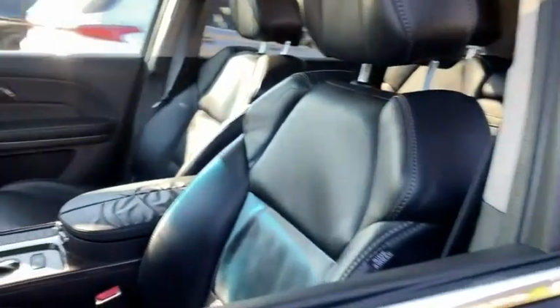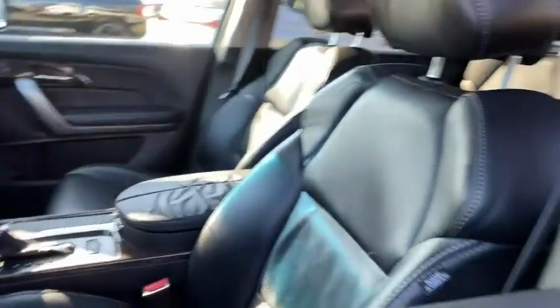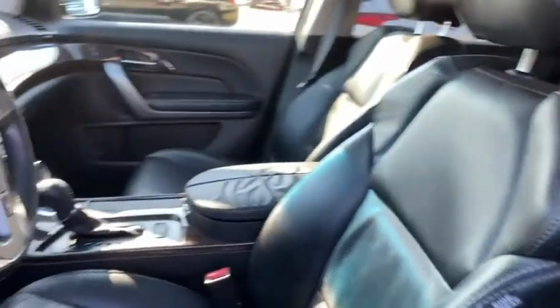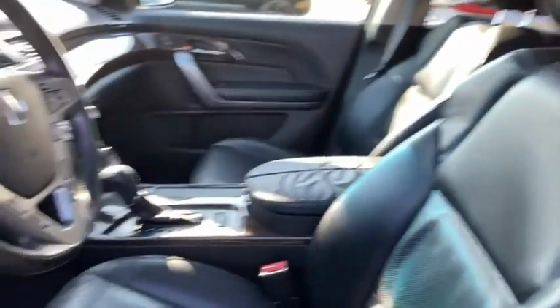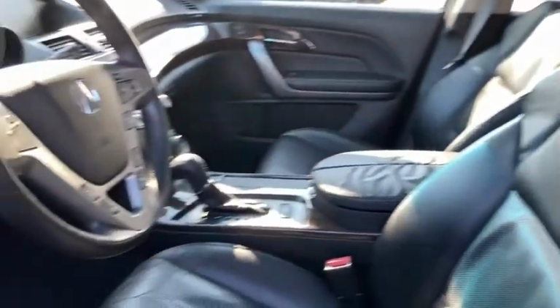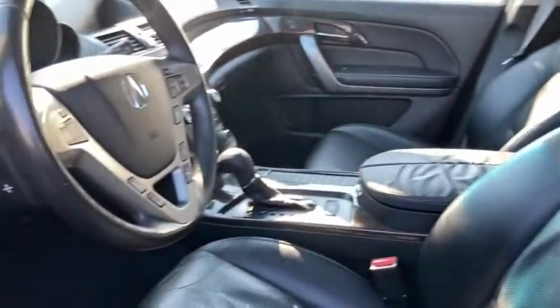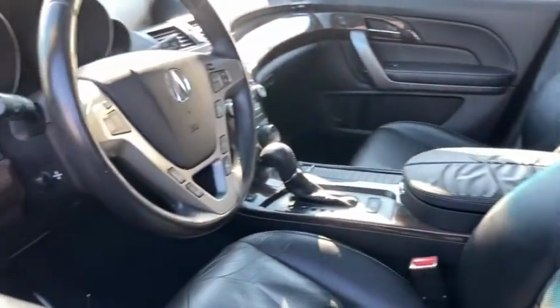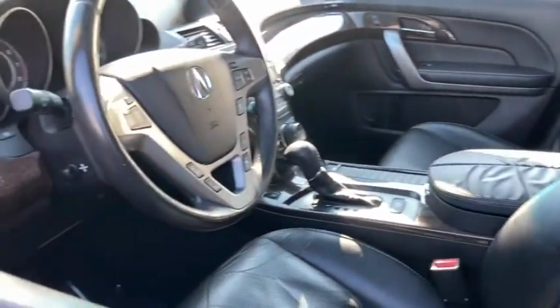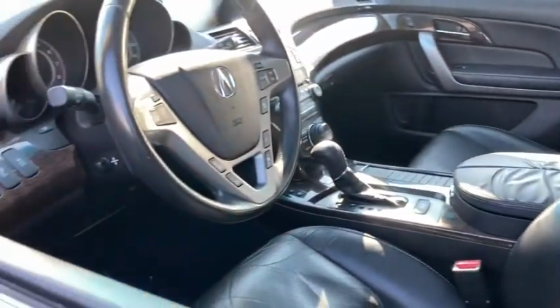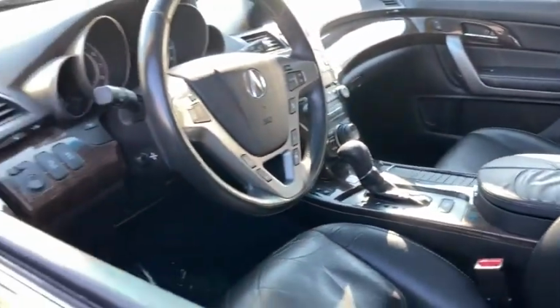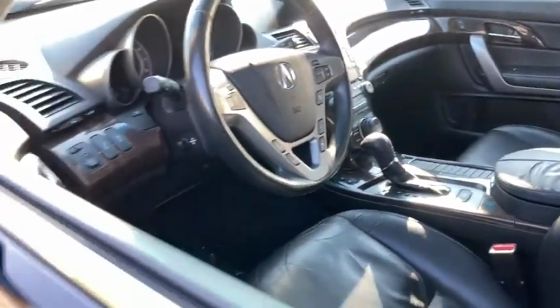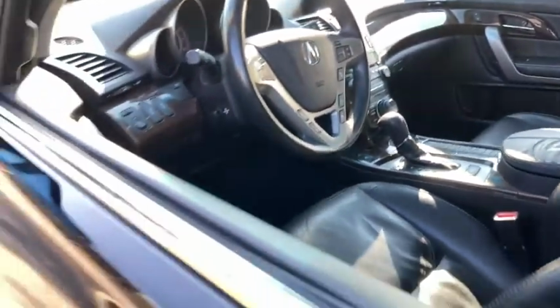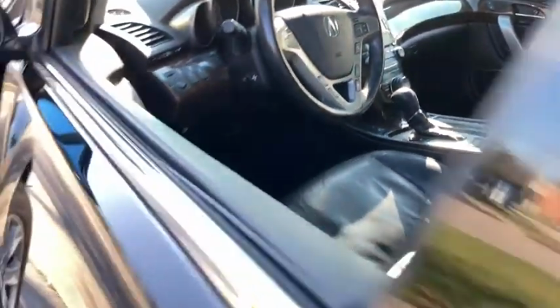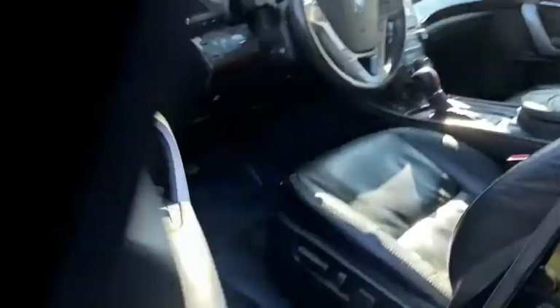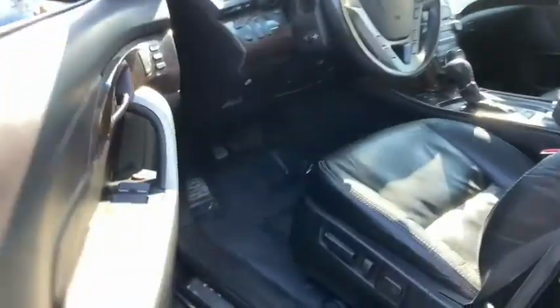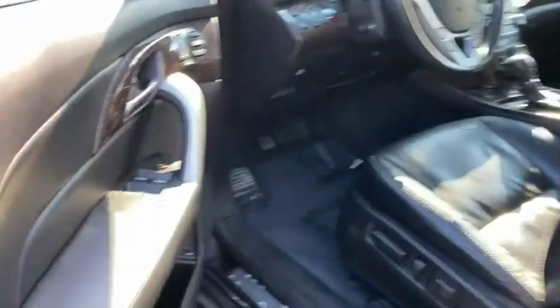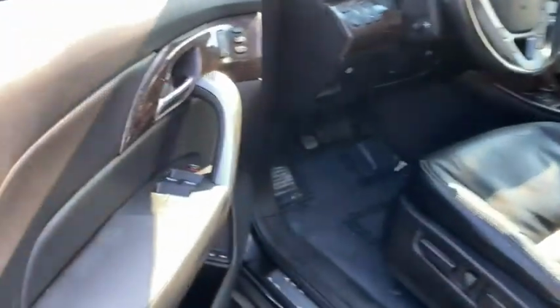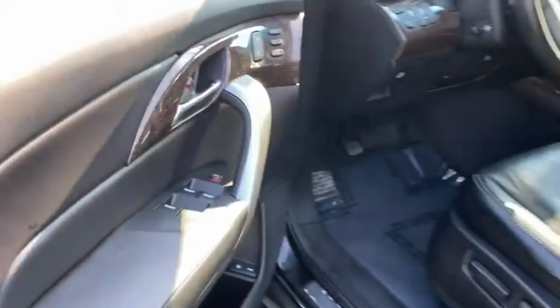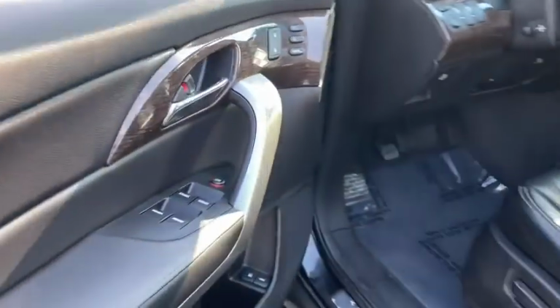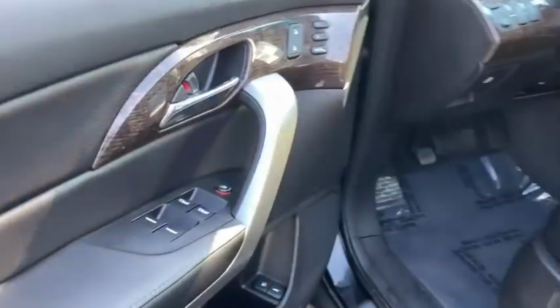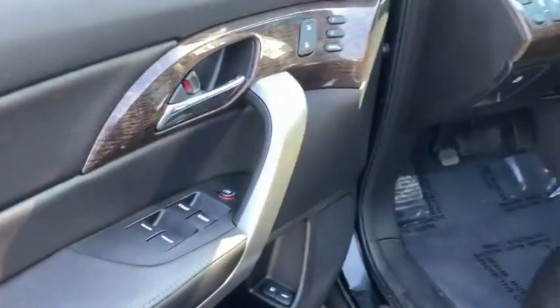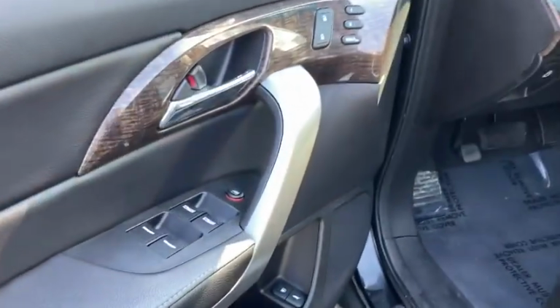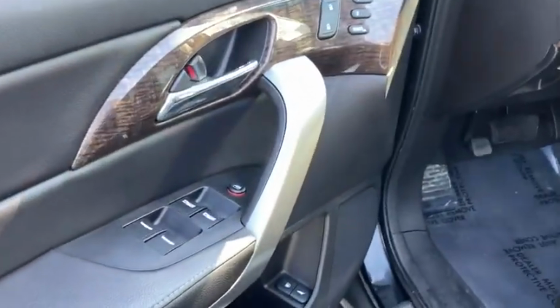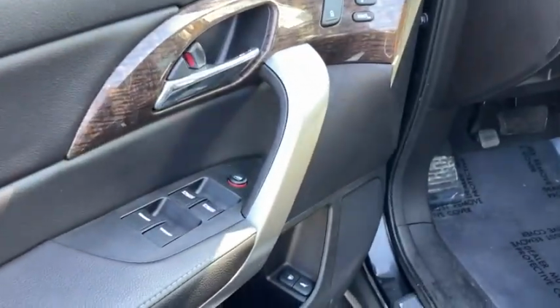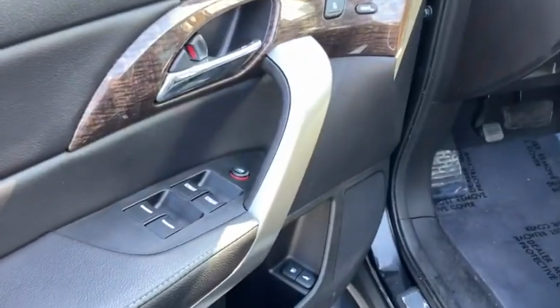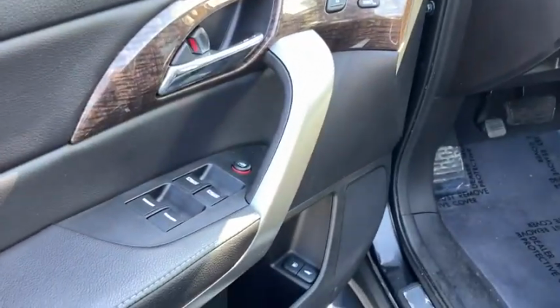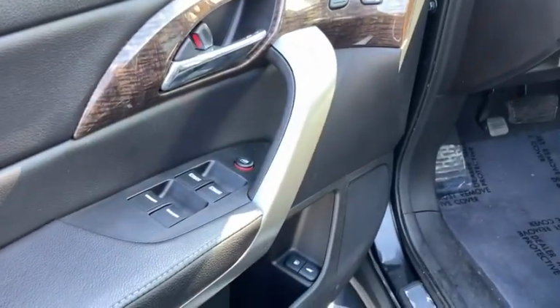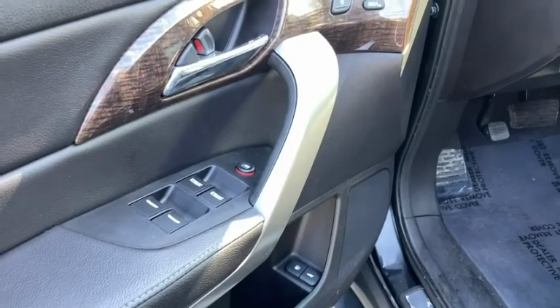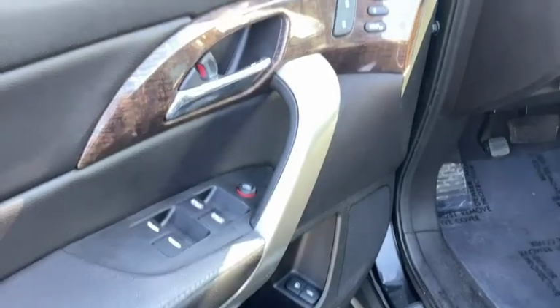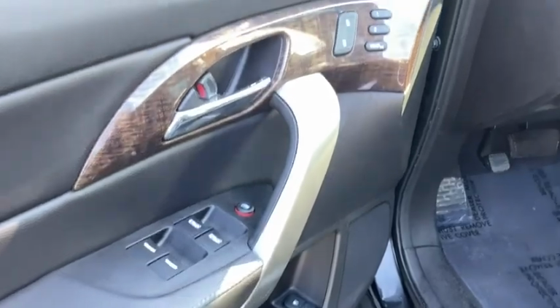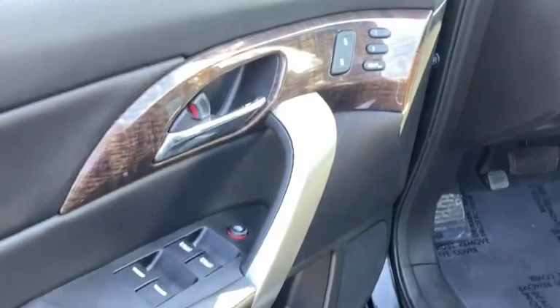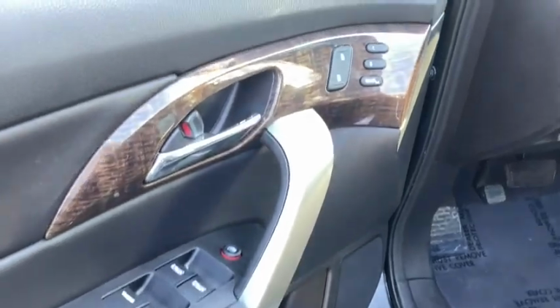This vehicle has less than 65,000 miles. Here are some of this vehicle's great options.